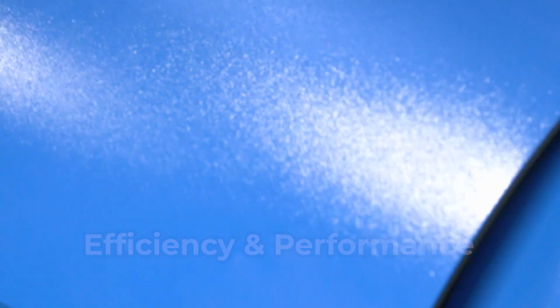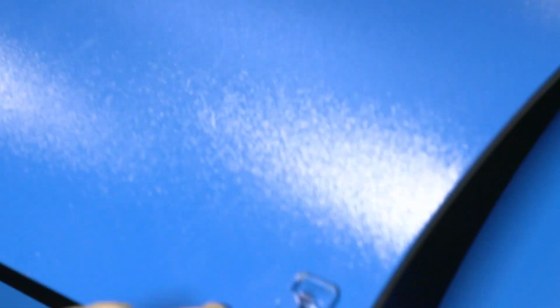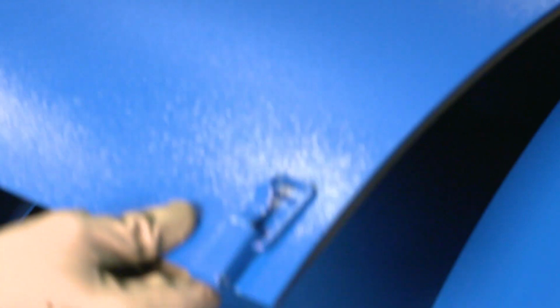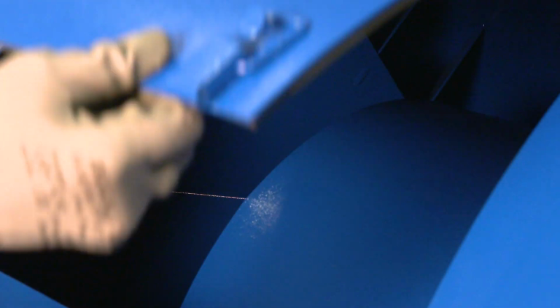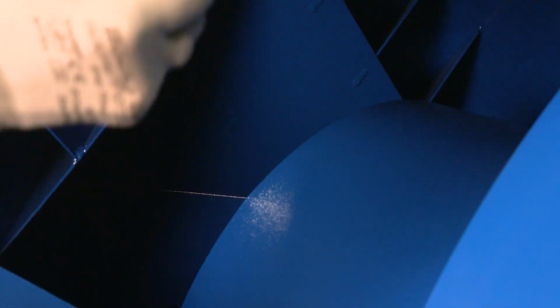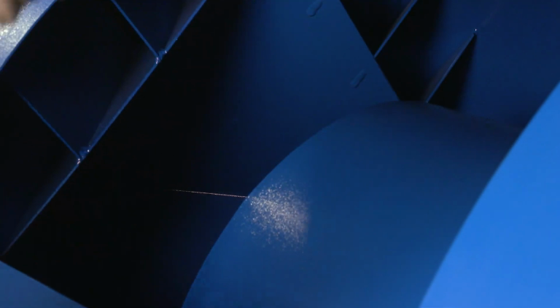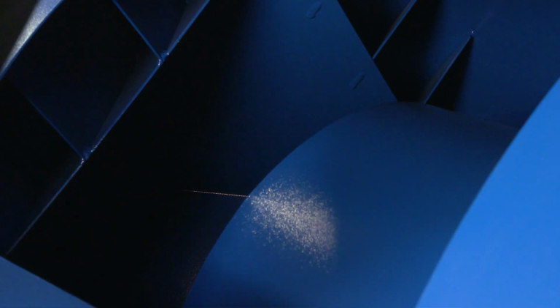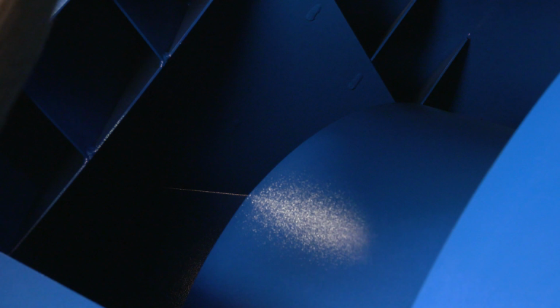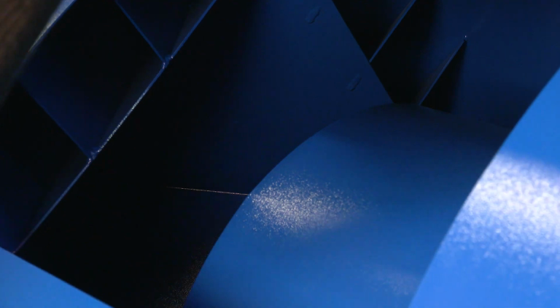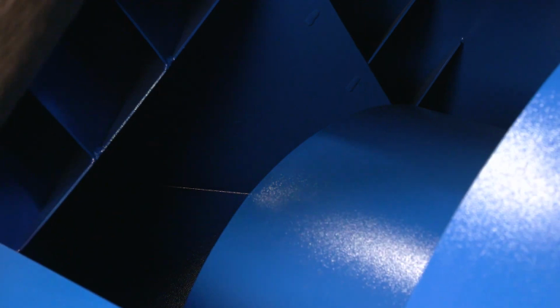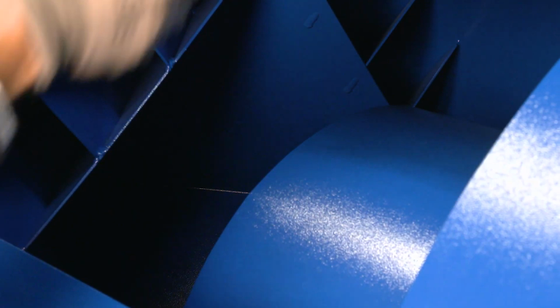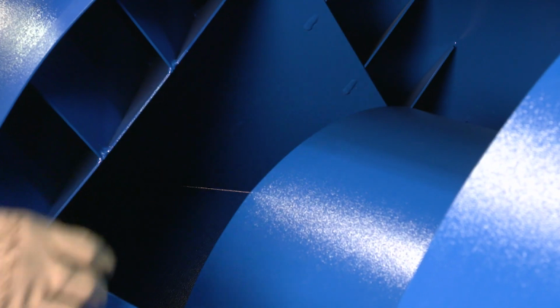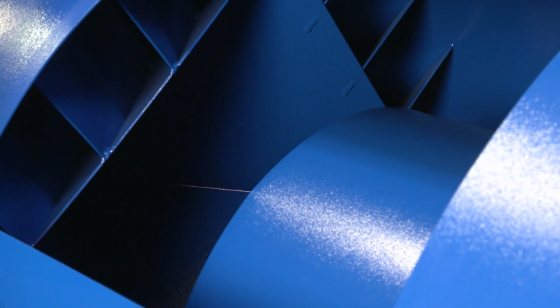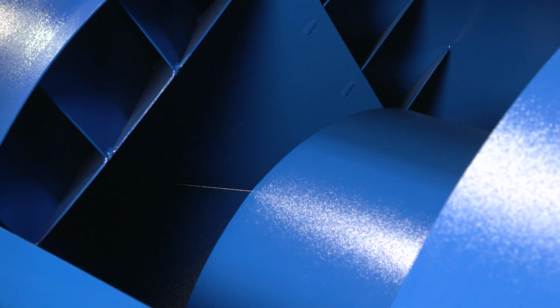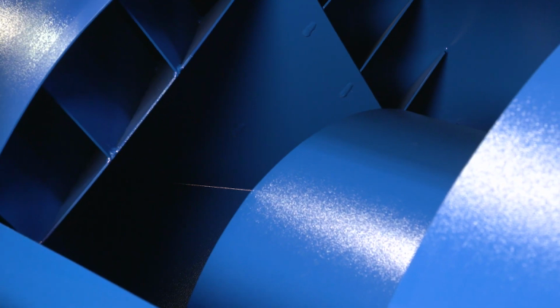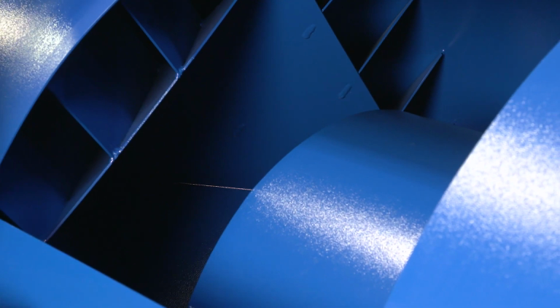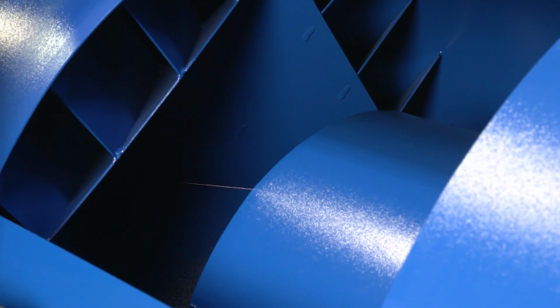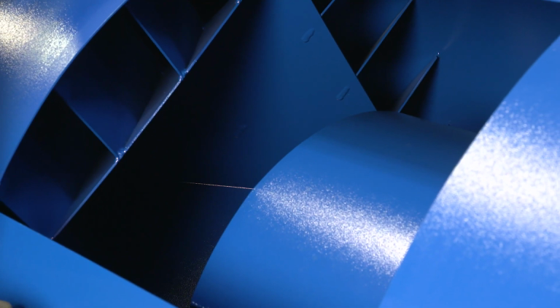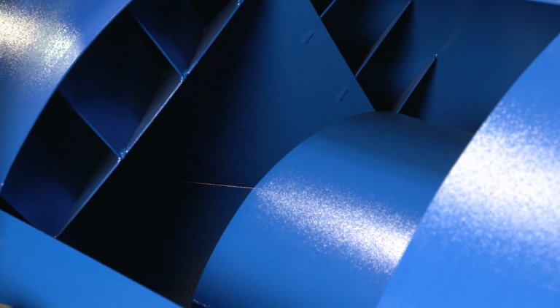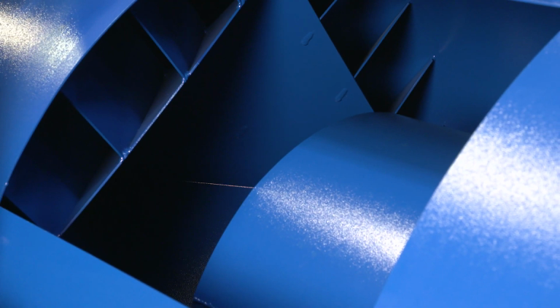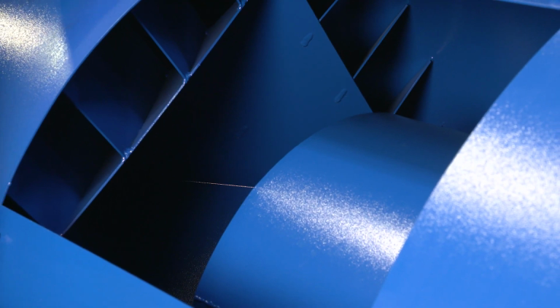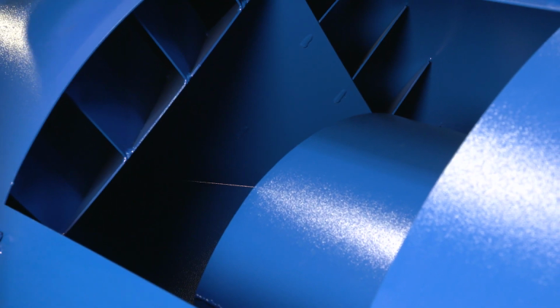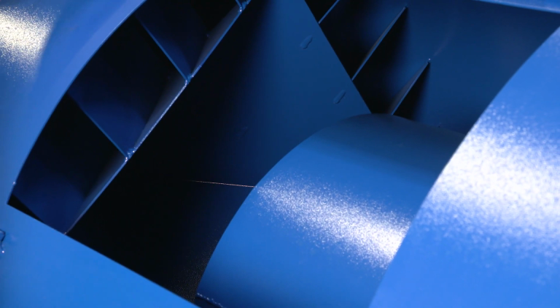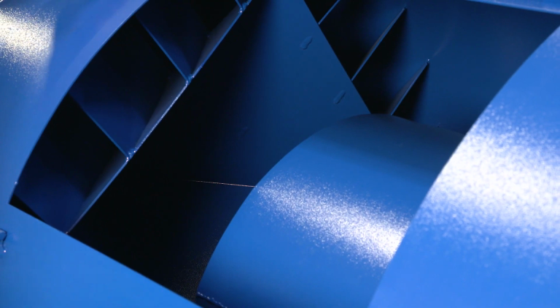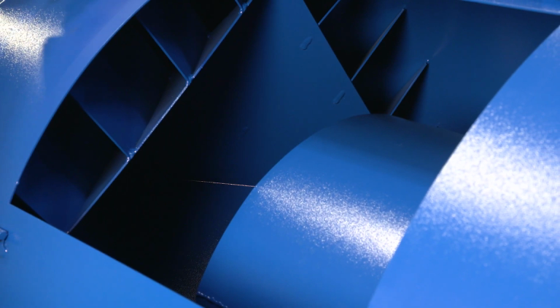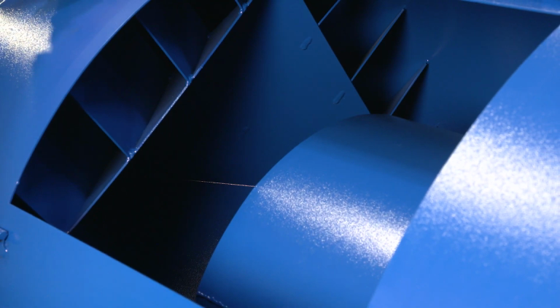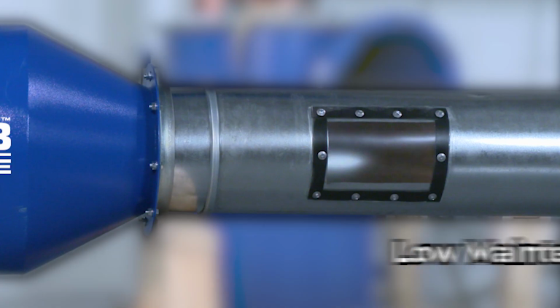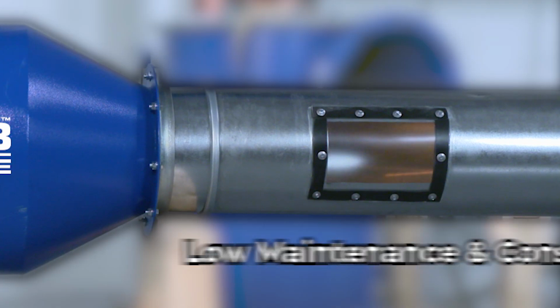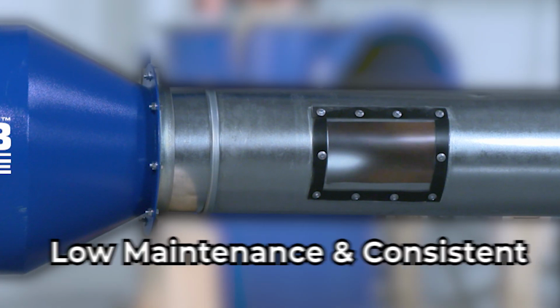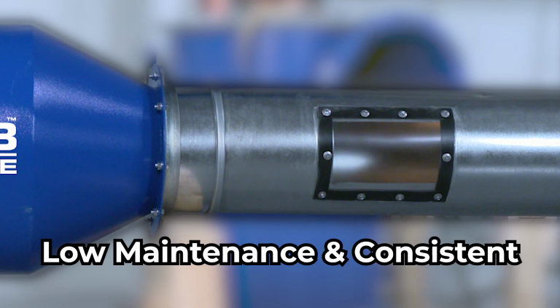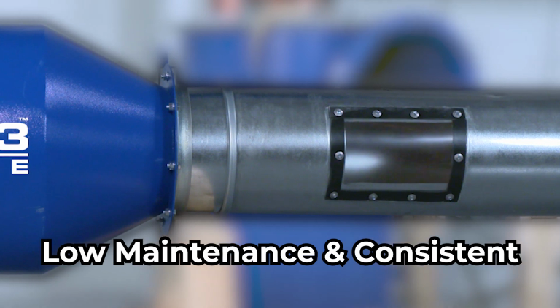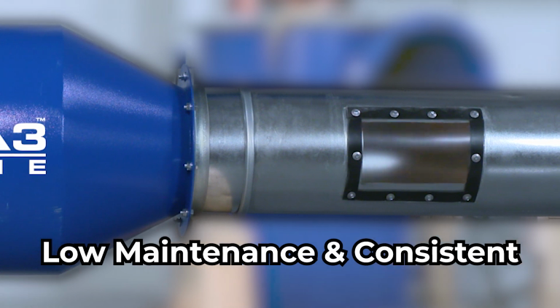Delta III inline is built to last with strong, heavy gauge steel and airtight welded construction. Since it's easy to clean, it is low maintenance and delivers consistent performance over time.